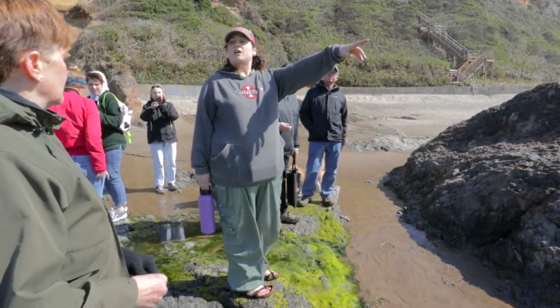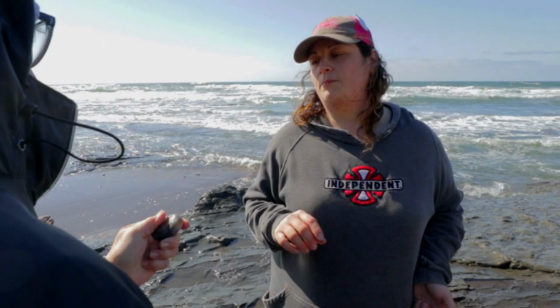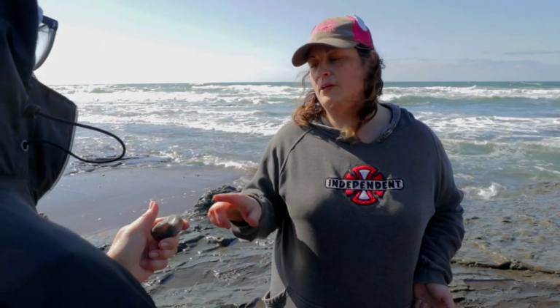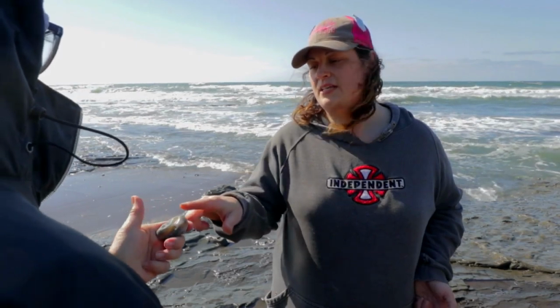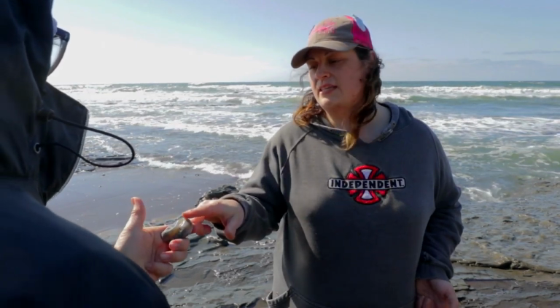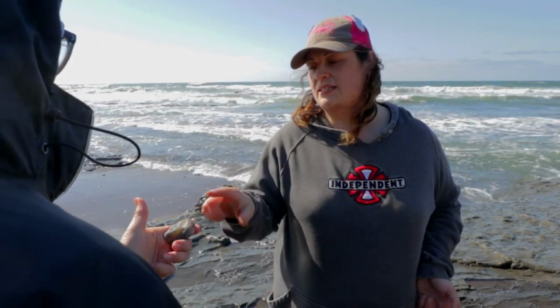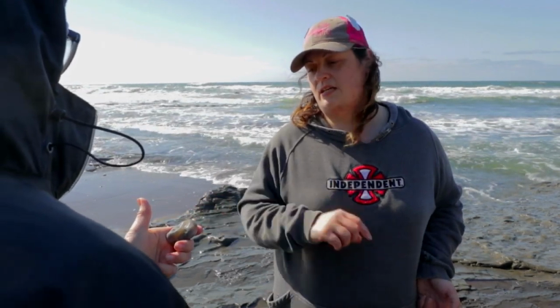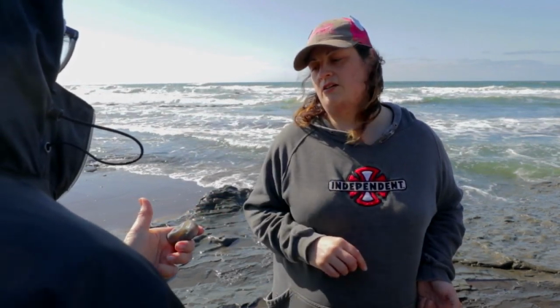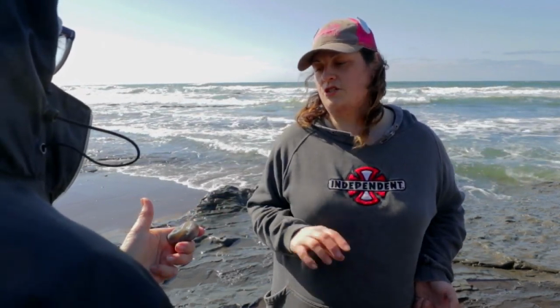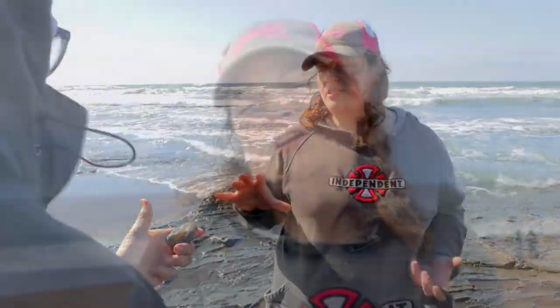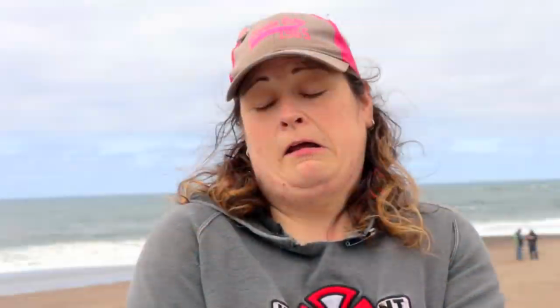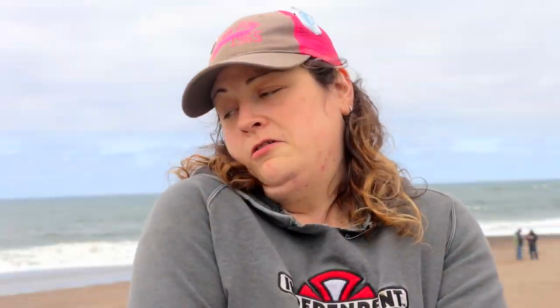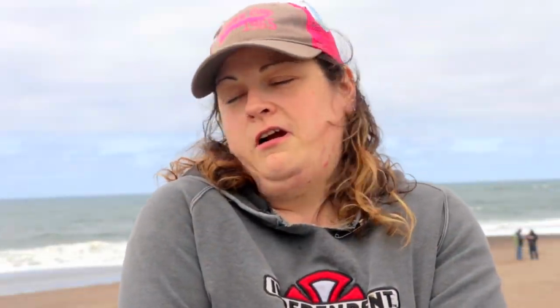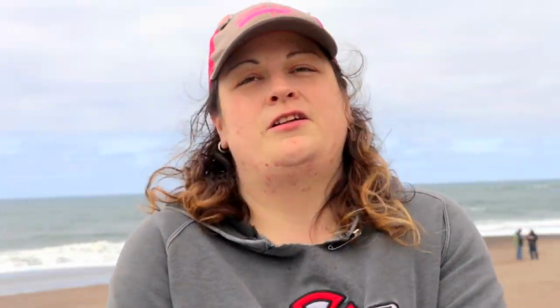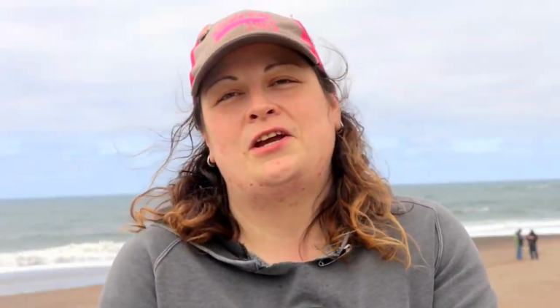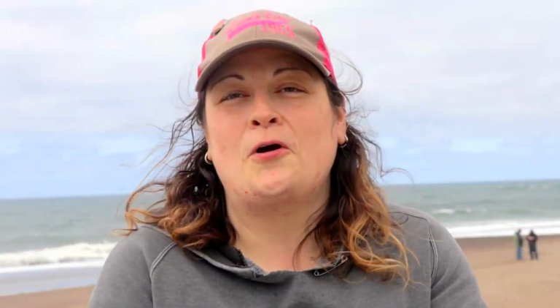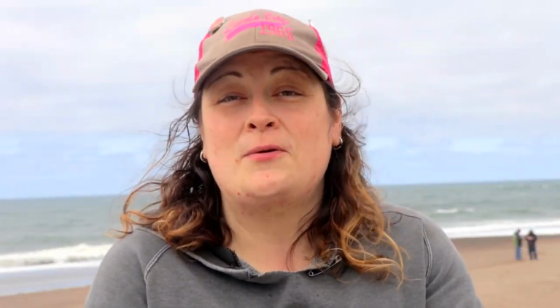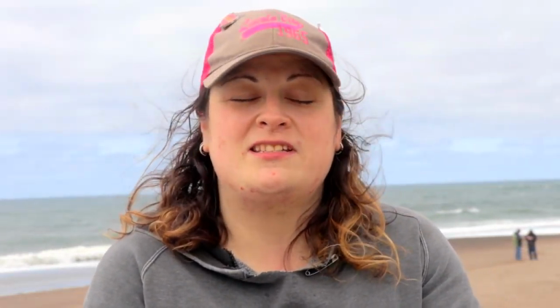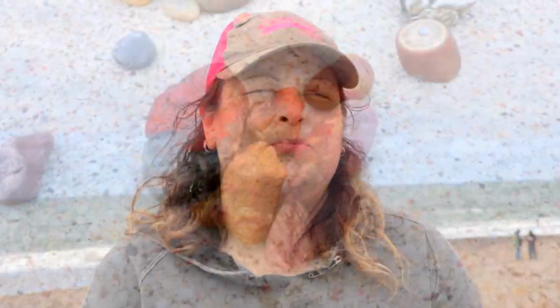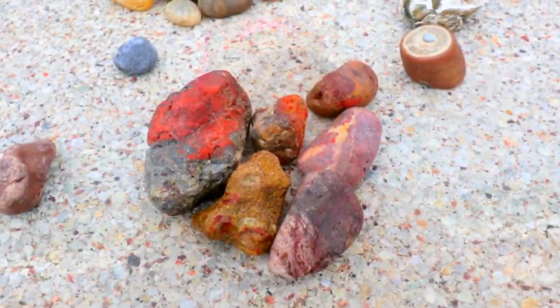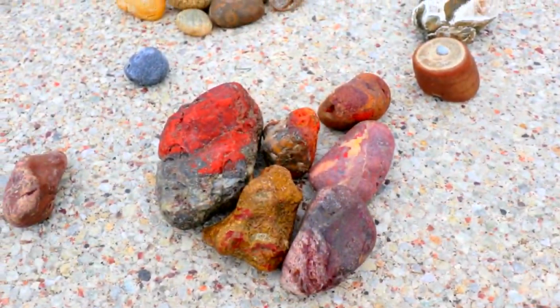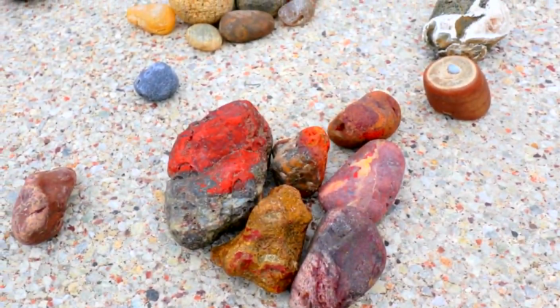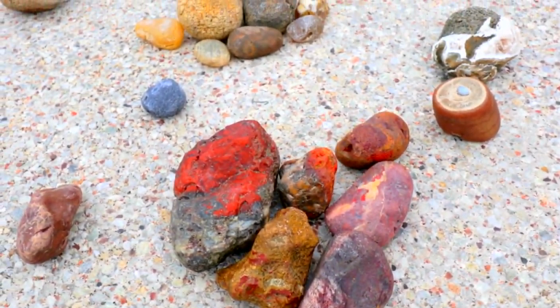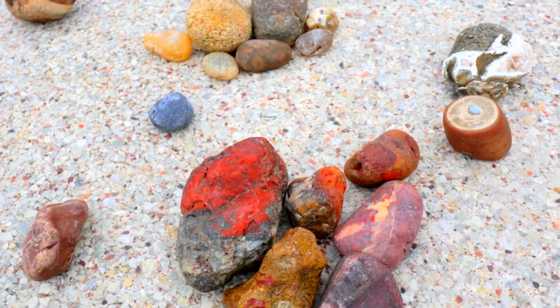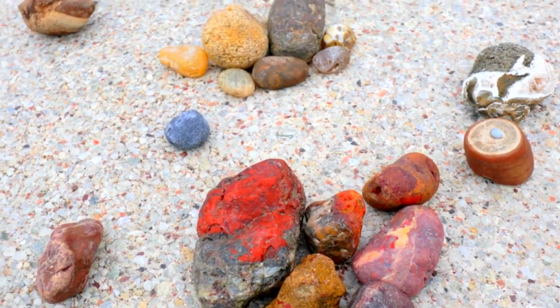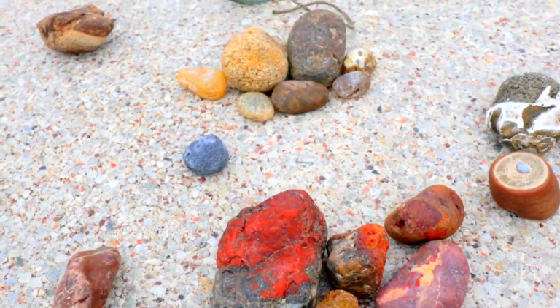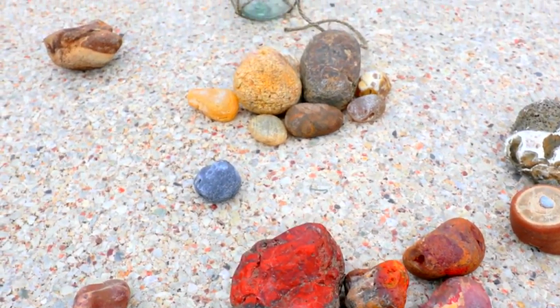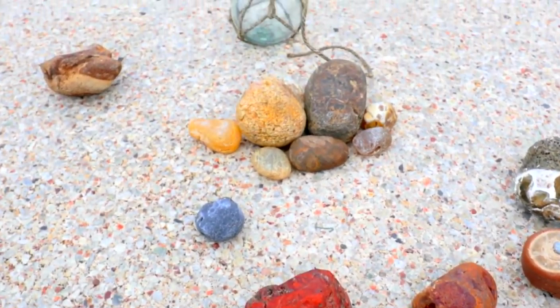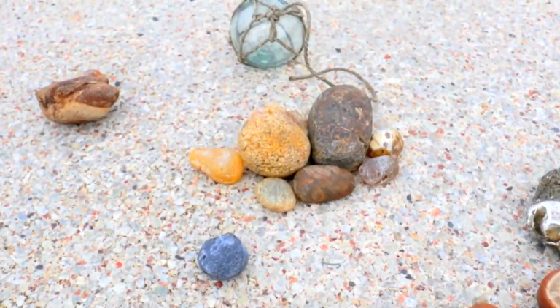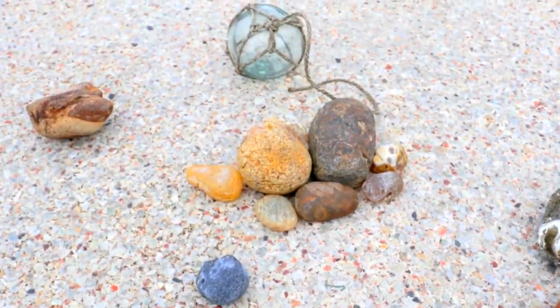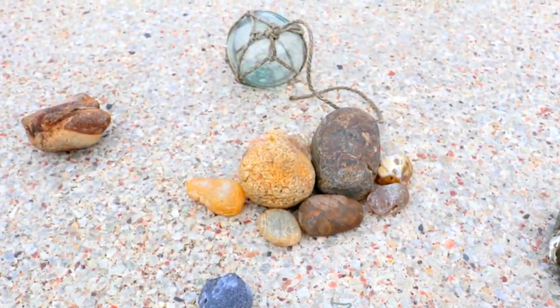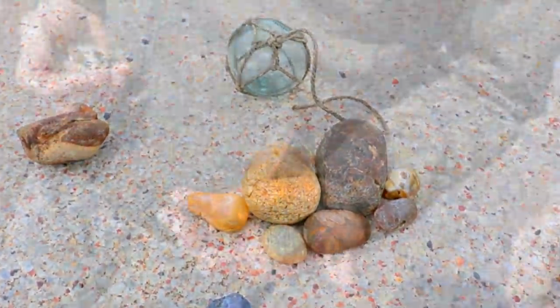I can point to you where these beautiful treasures that we find — specifically the agates, jasper, petrified wood, and fossils — are coming from. All of these things are really unique to the central Oregon coast in particular.